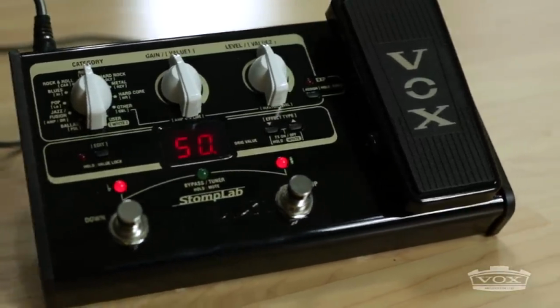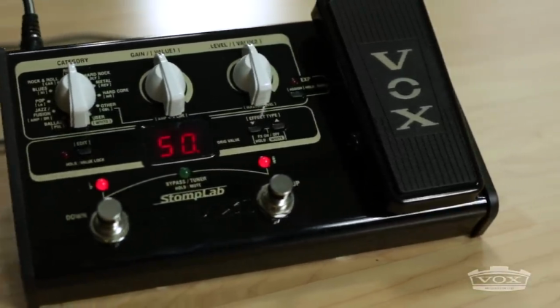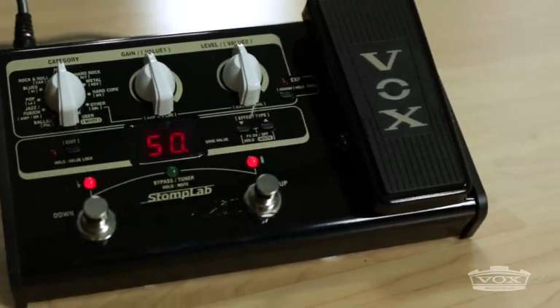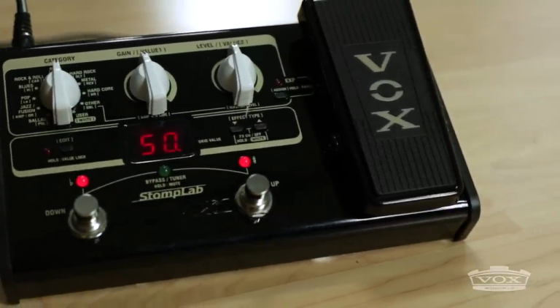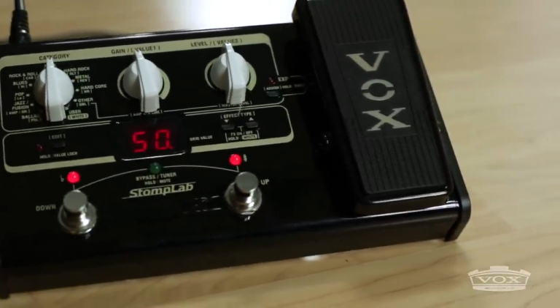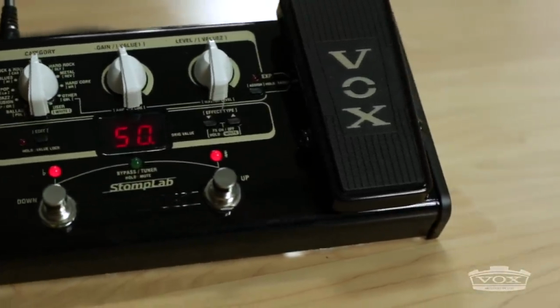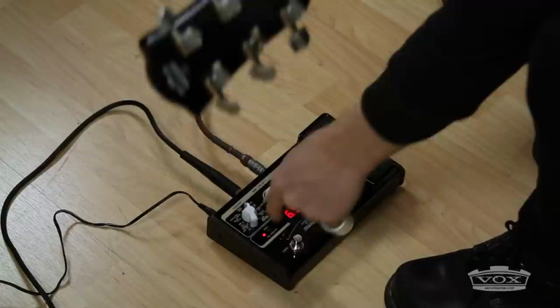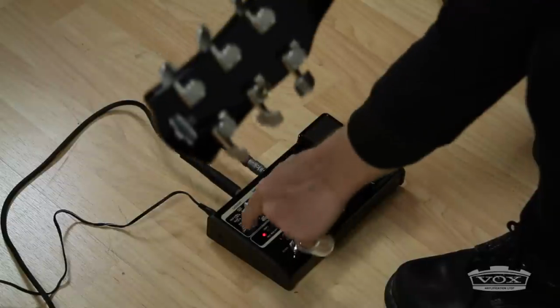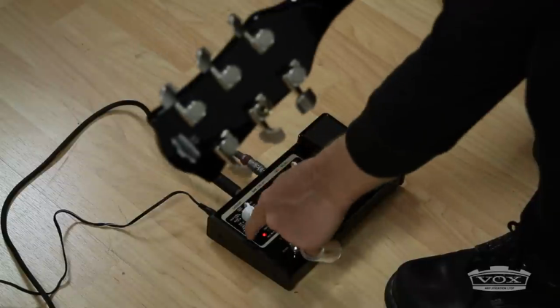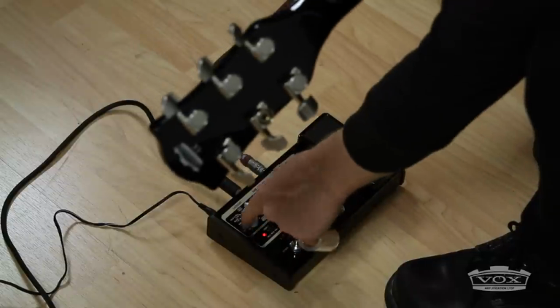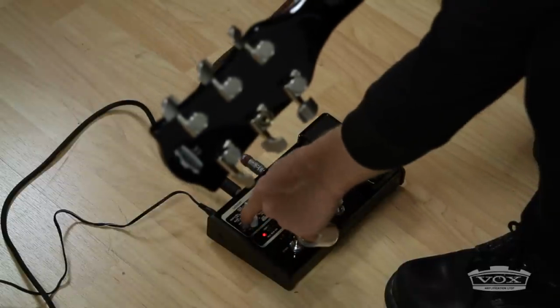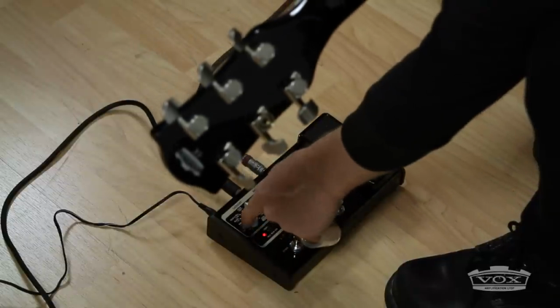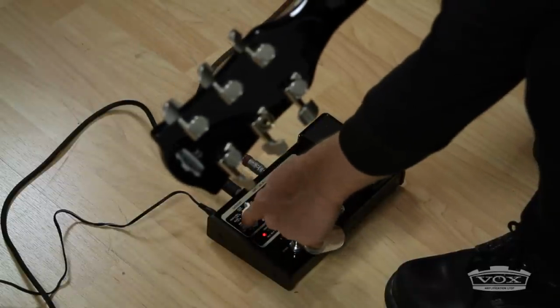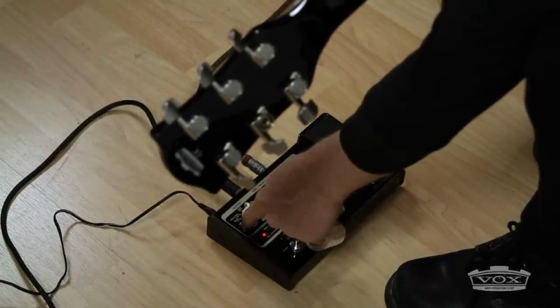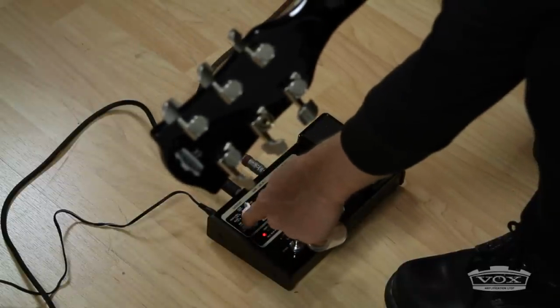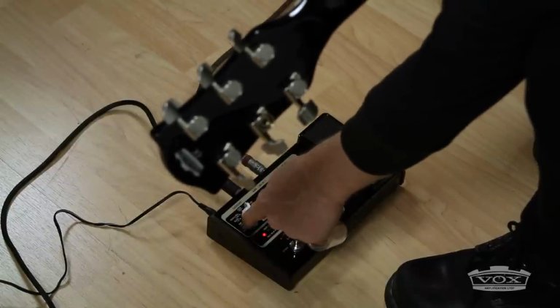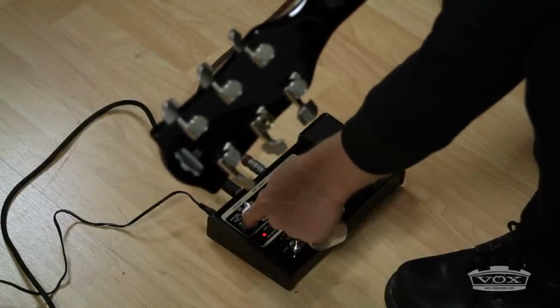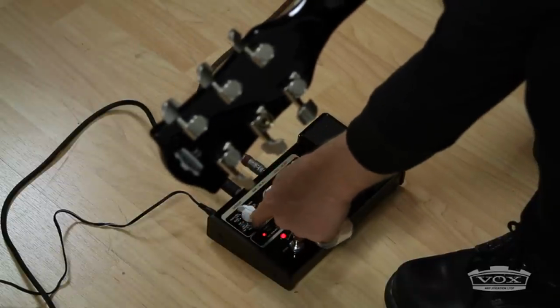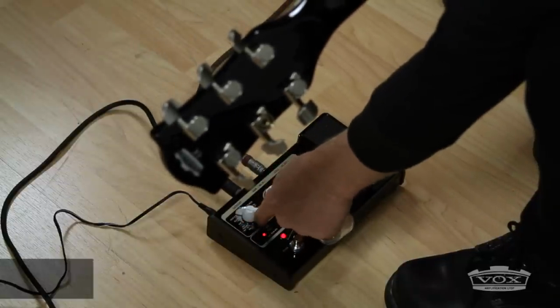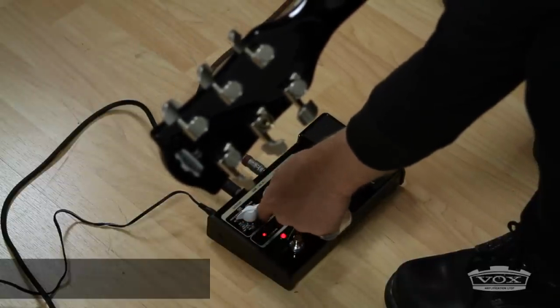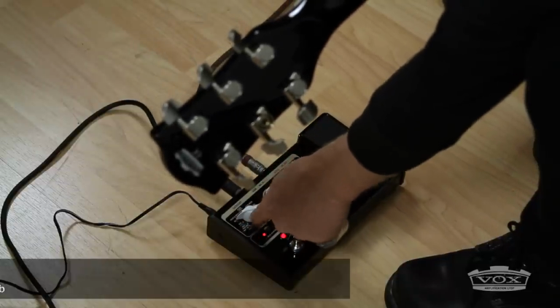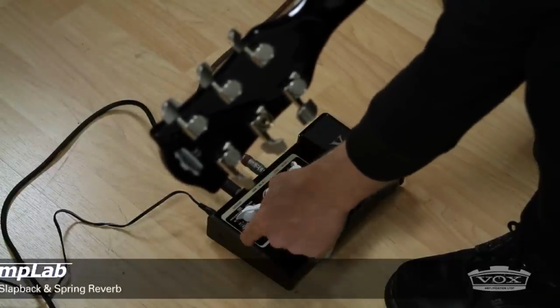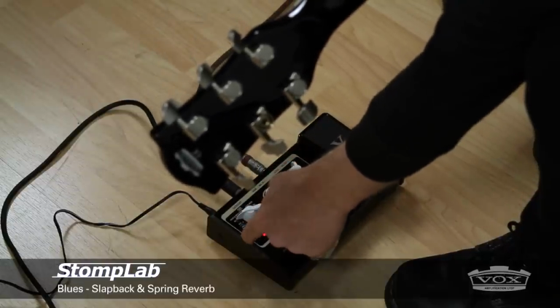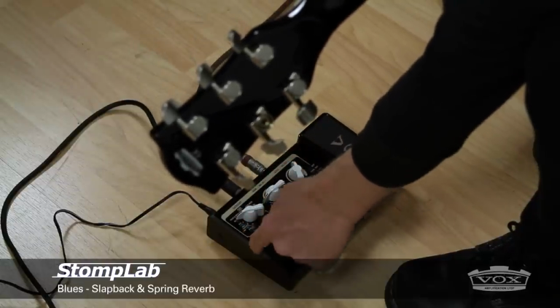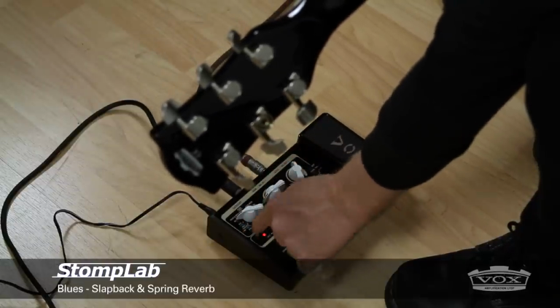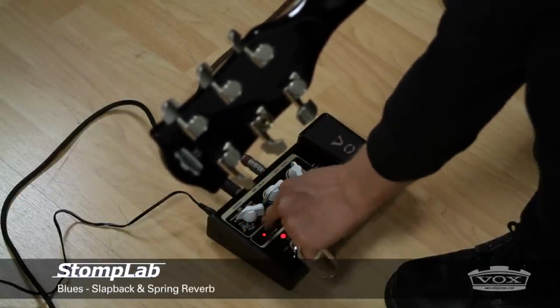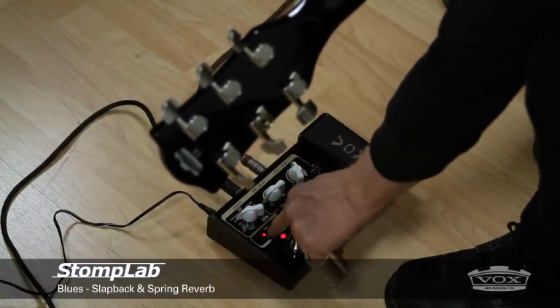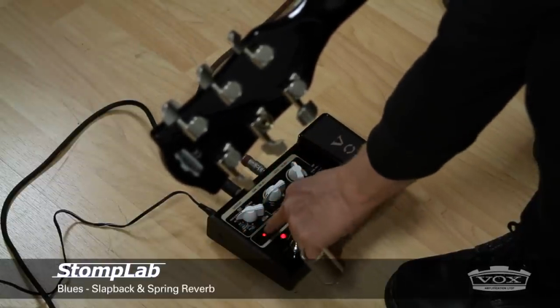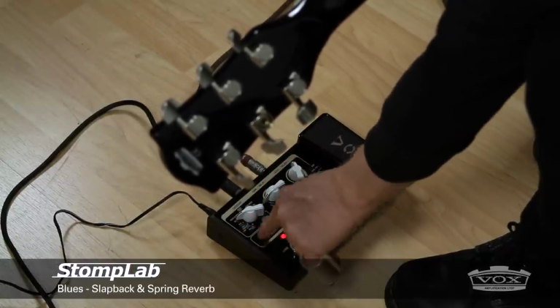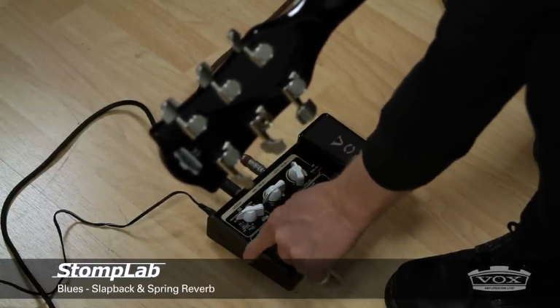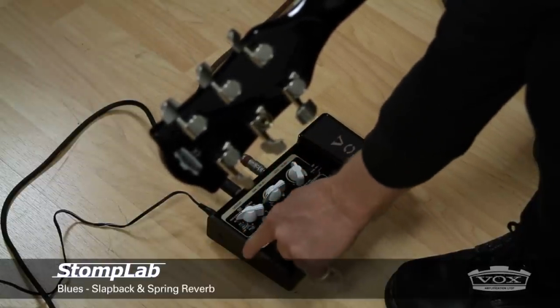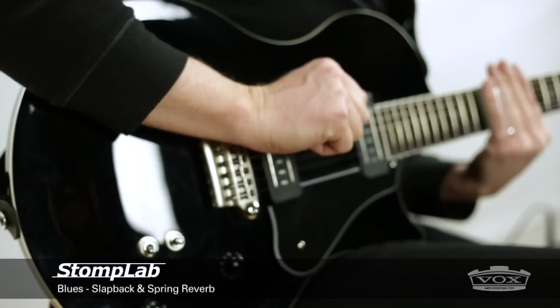I'm in the blues category right now, using a preset but tweaking it just a bit. I added a bit more slap-back delay and some spring reverb.